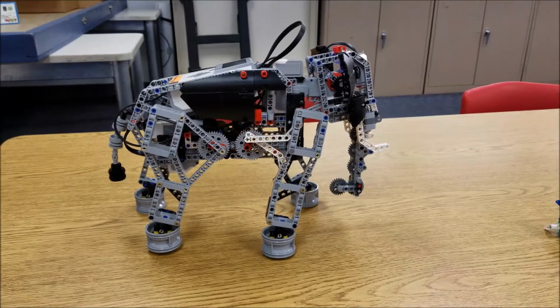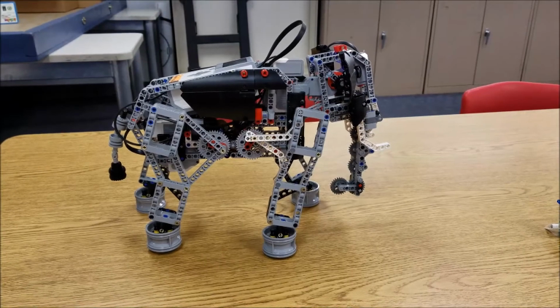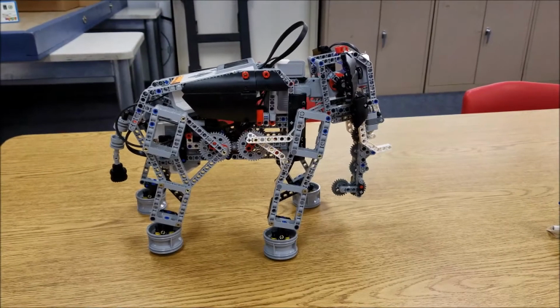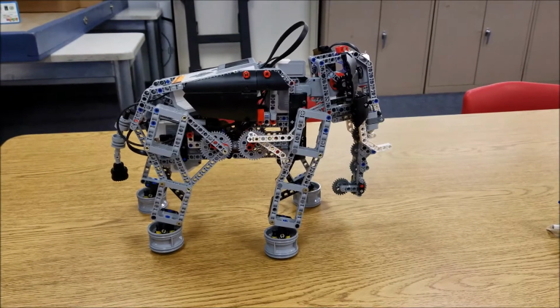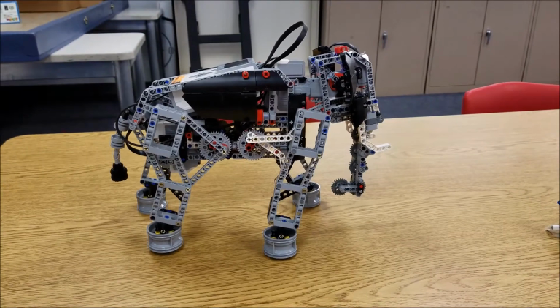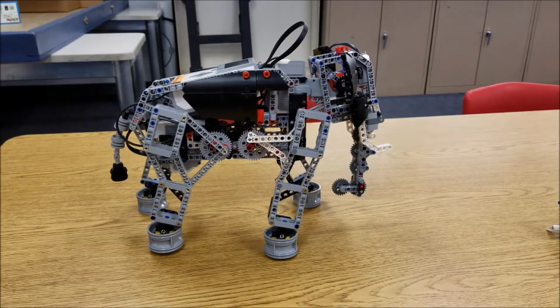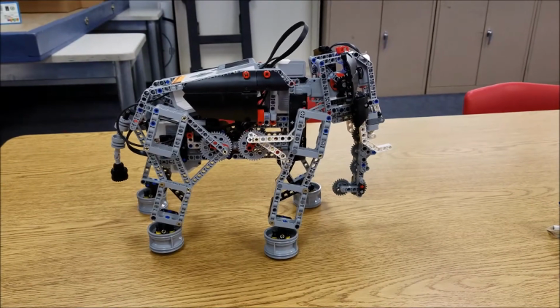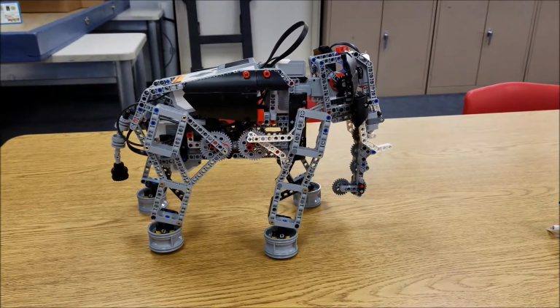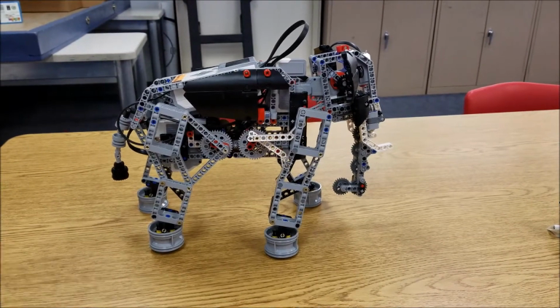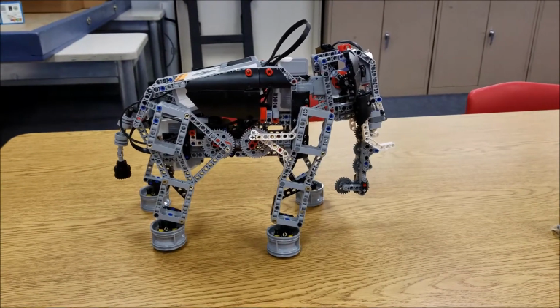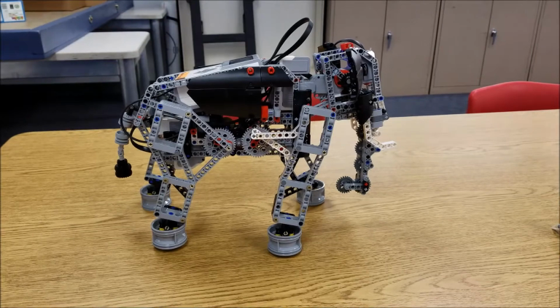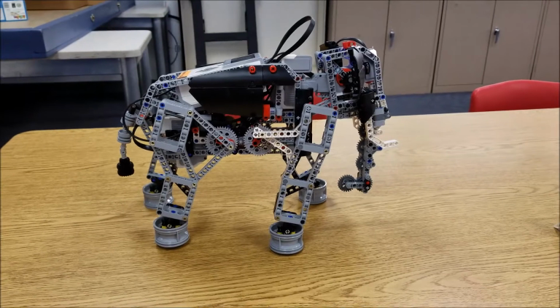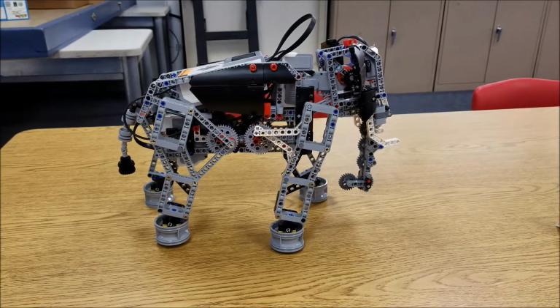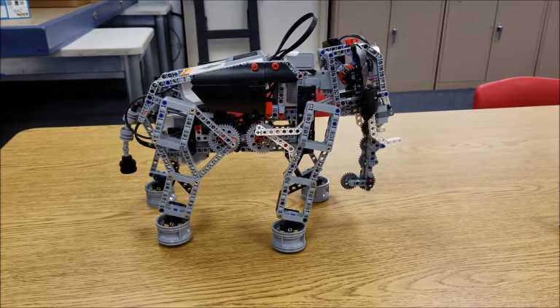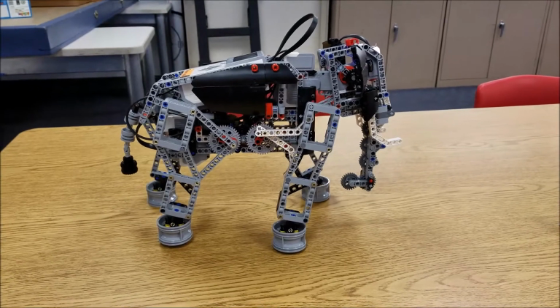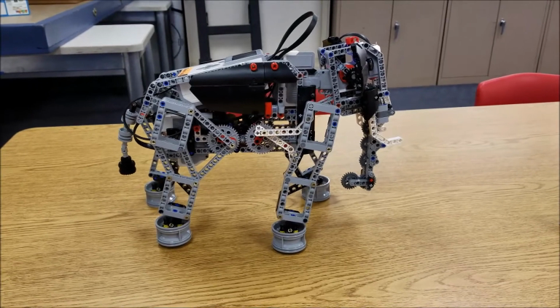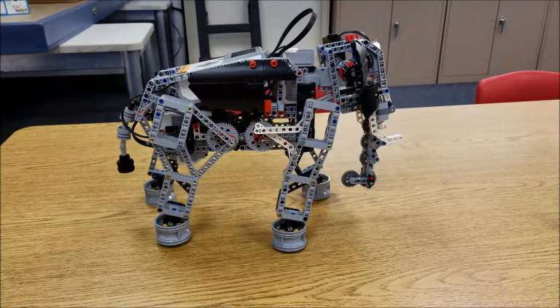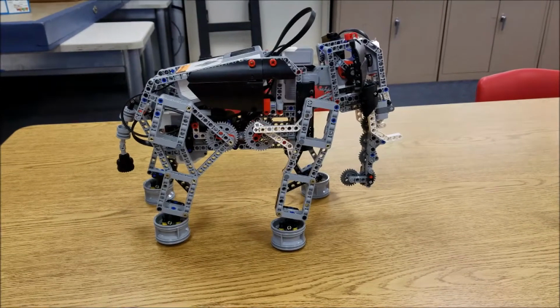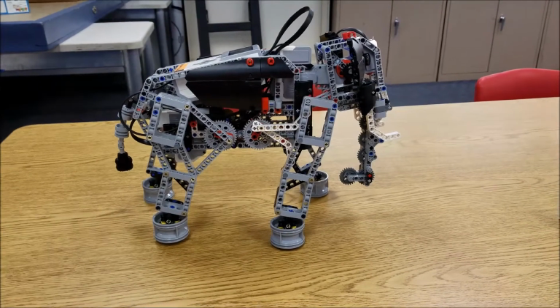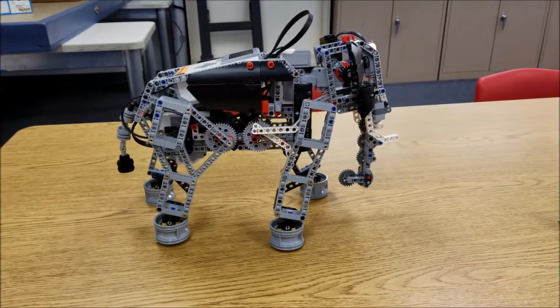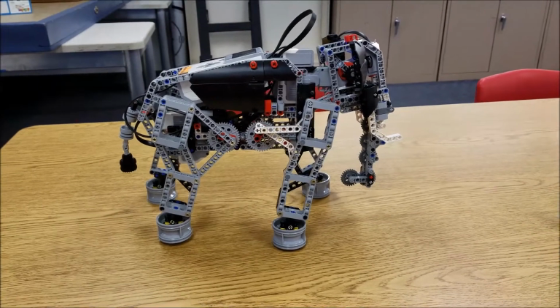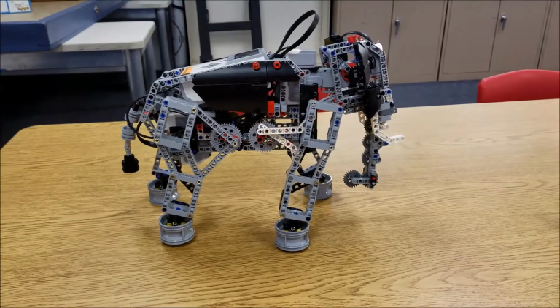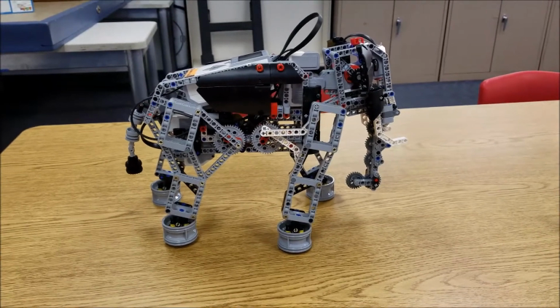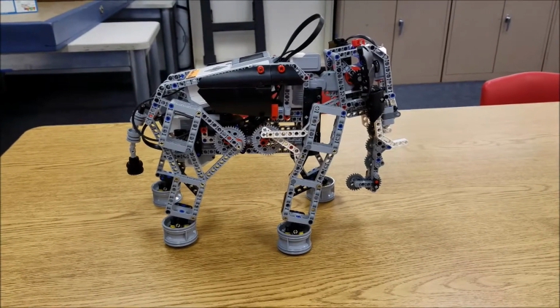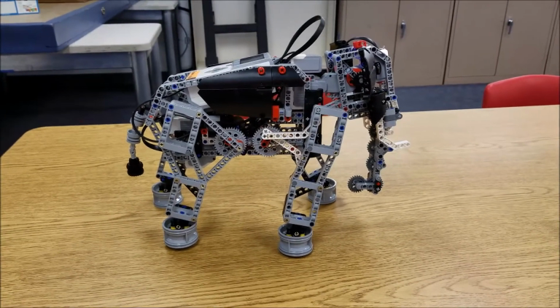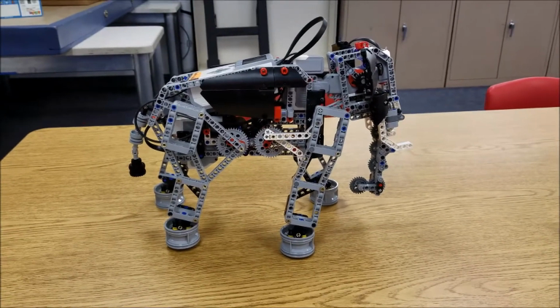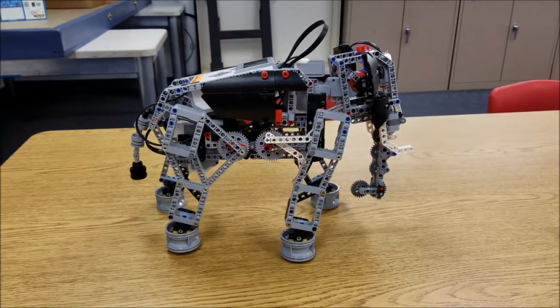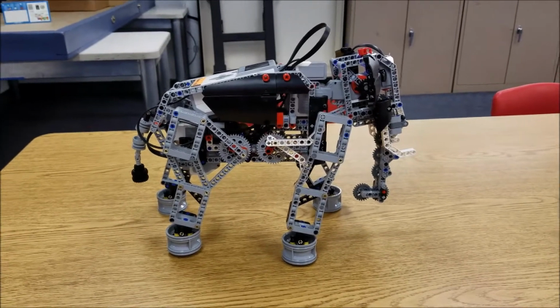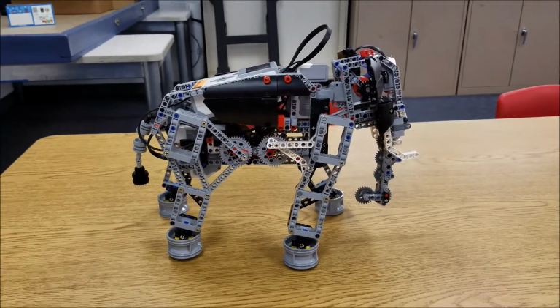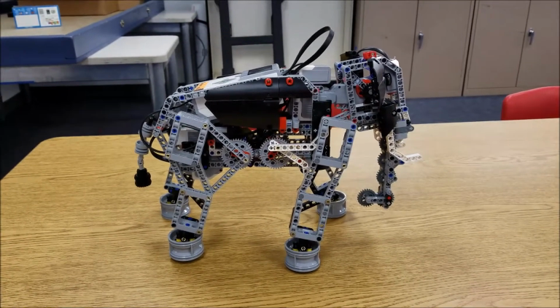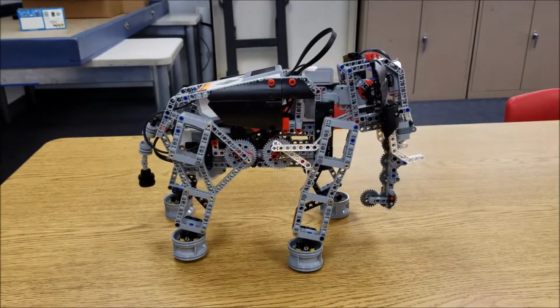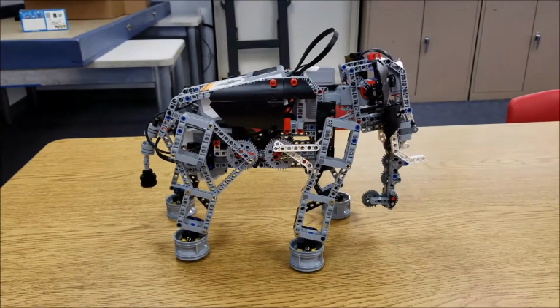Hey everybody, it's Mr. Hino with Mr. Hino's LEGO Robotics. Today you get to meet my friend, the expansion project, the elephant.